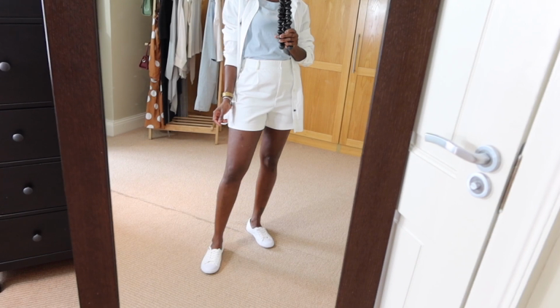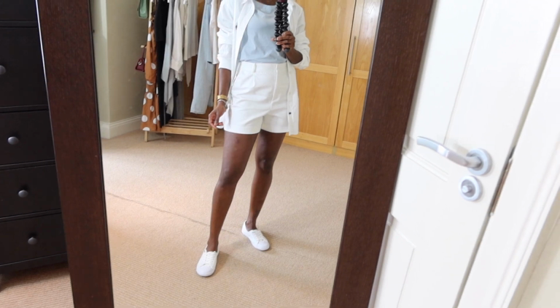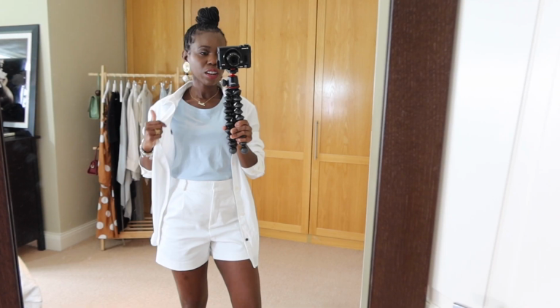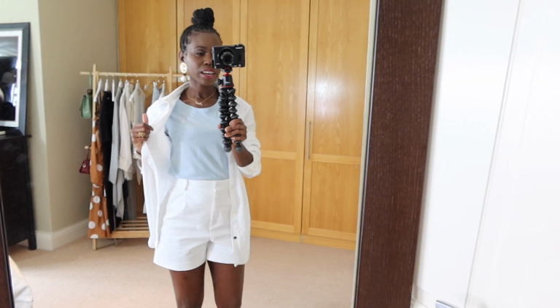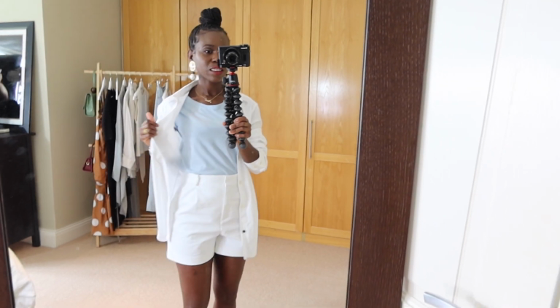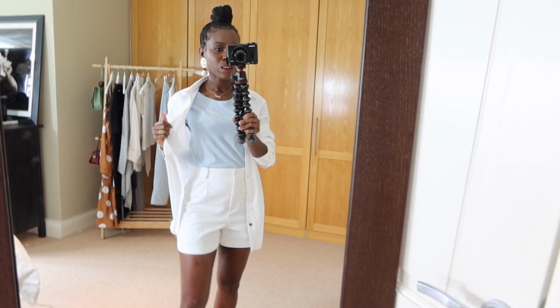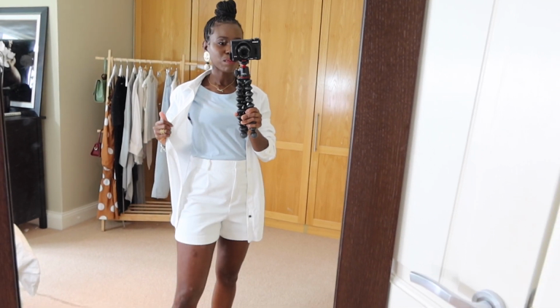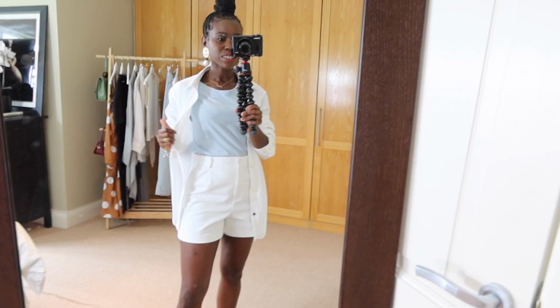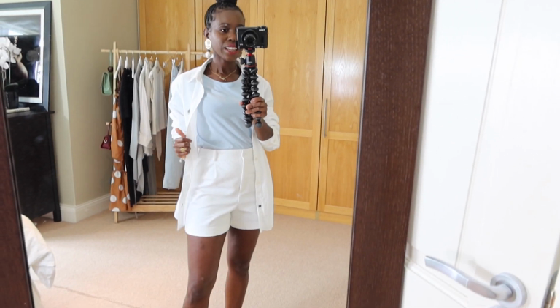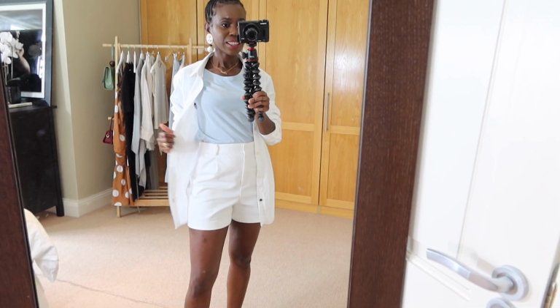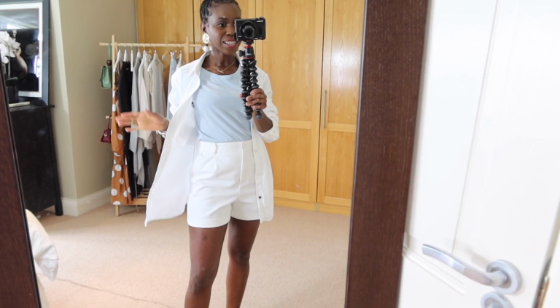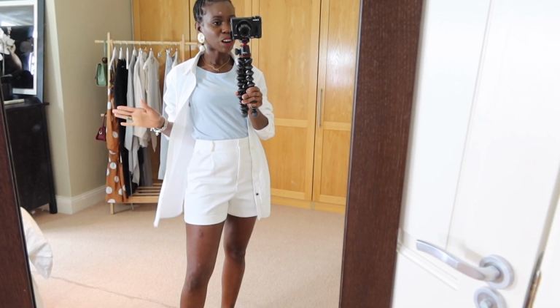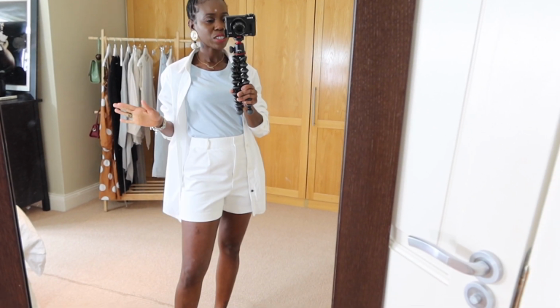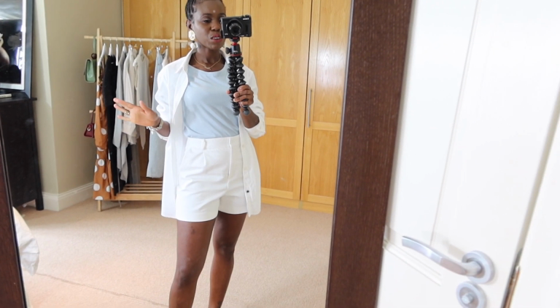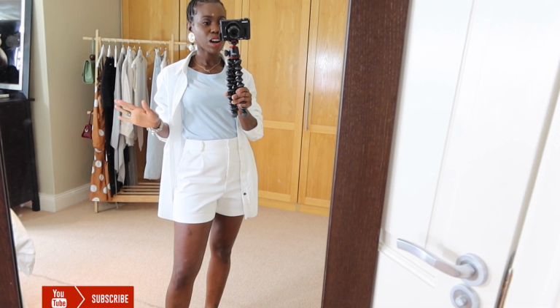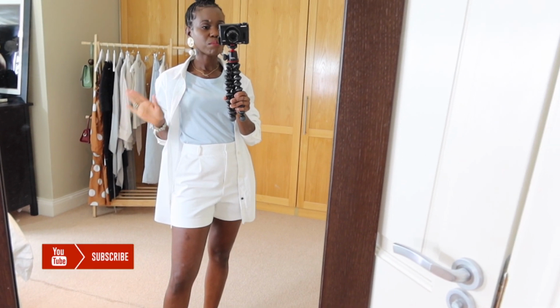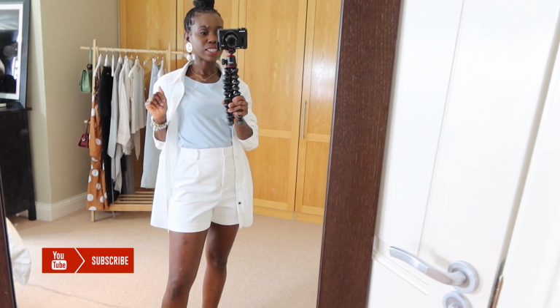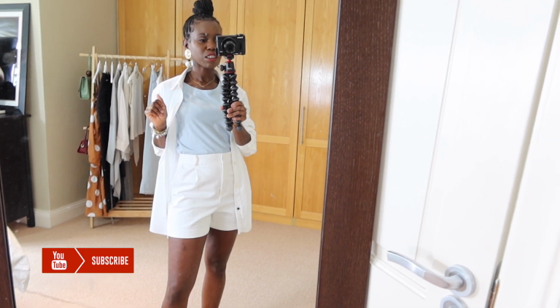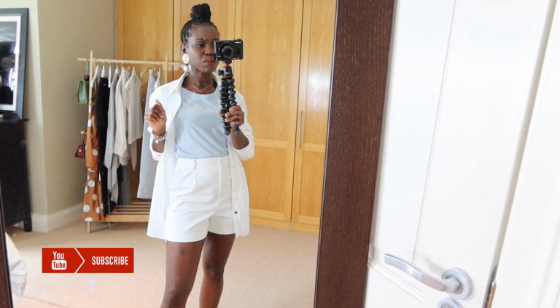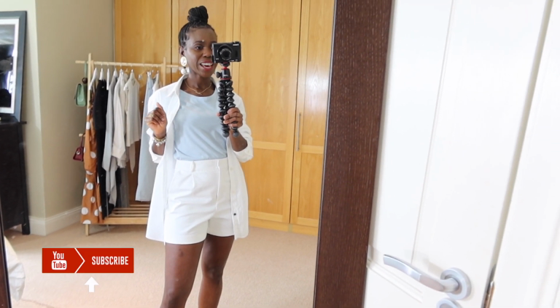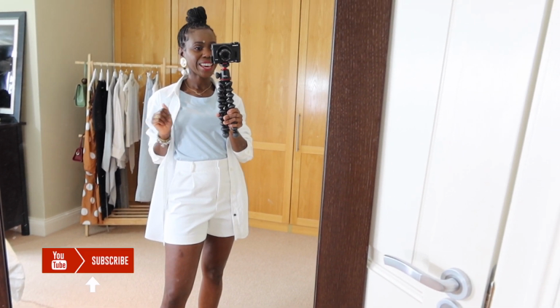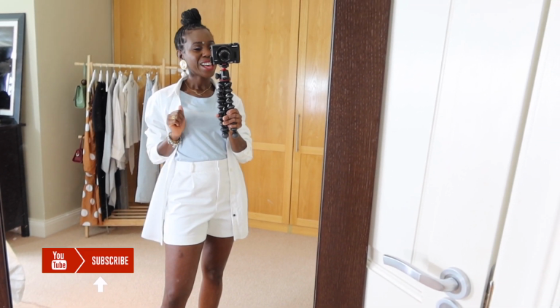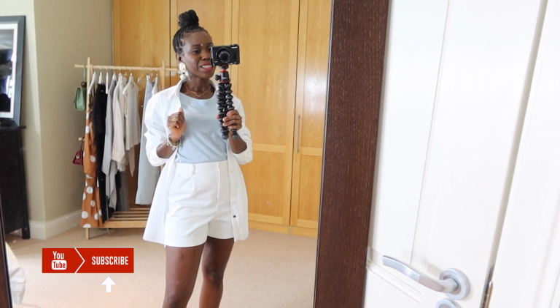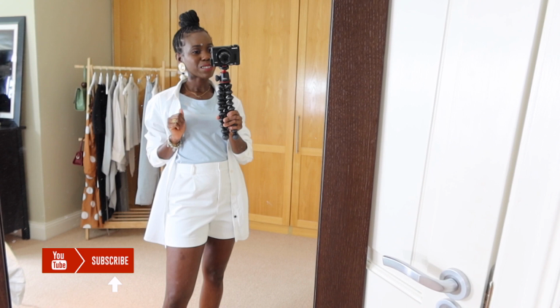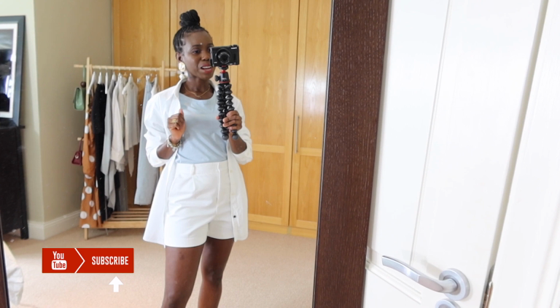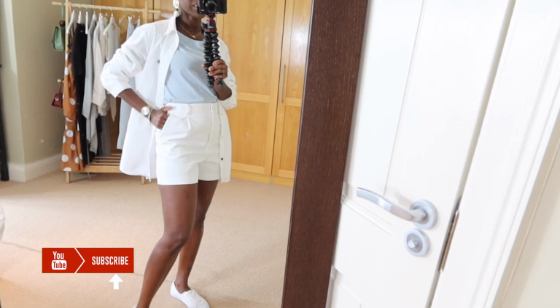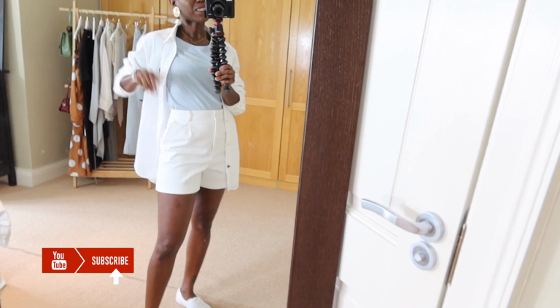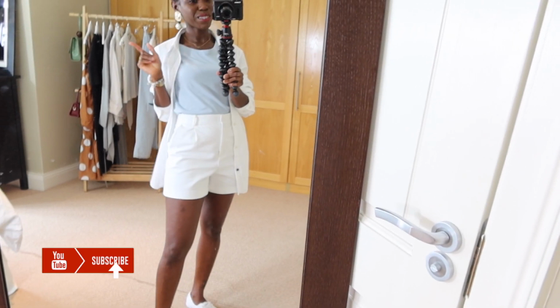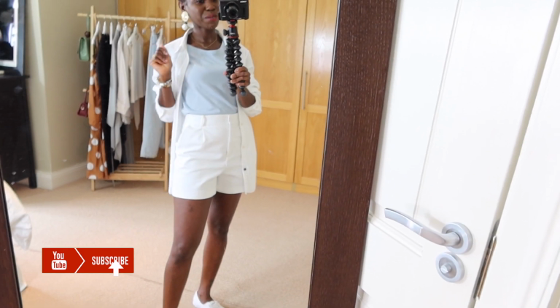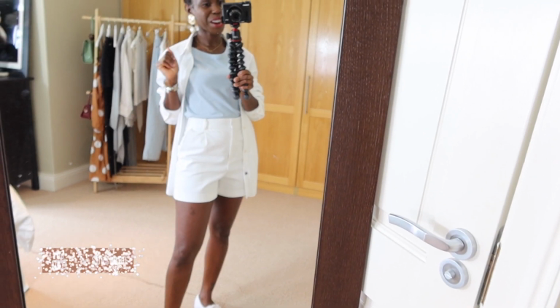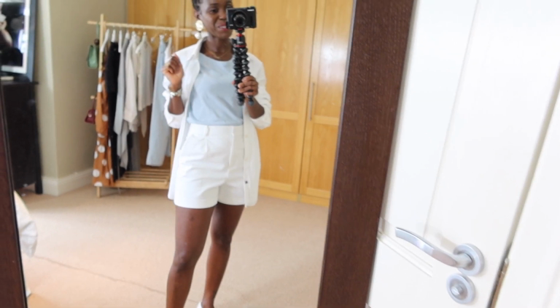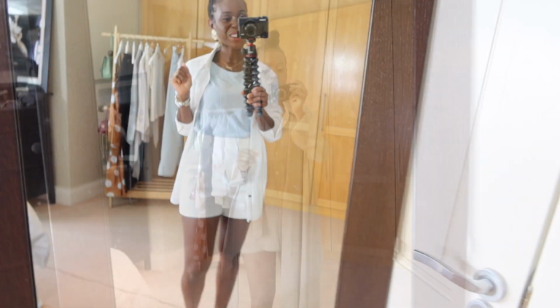If you're liking the way I'm styling these outfits so far please give me a thumbs up and also subscribe of course.